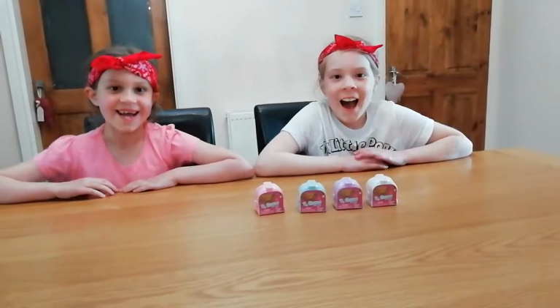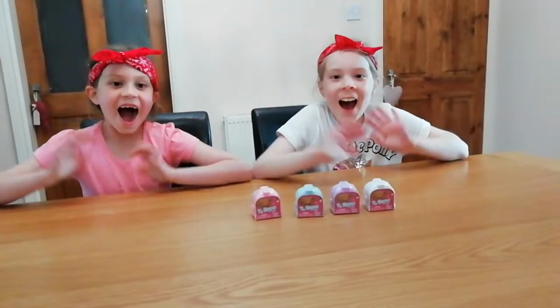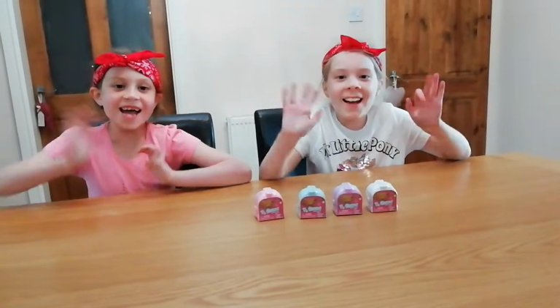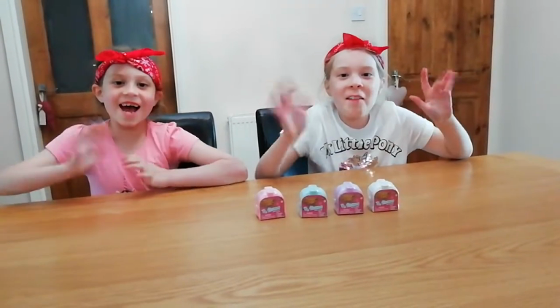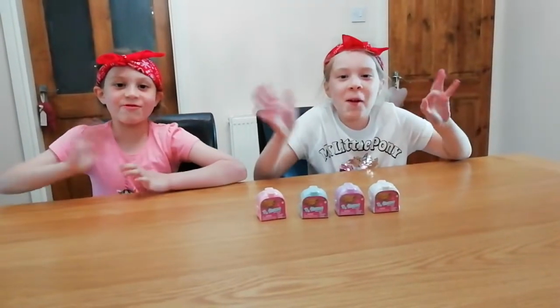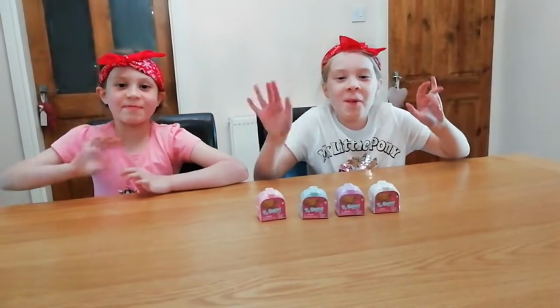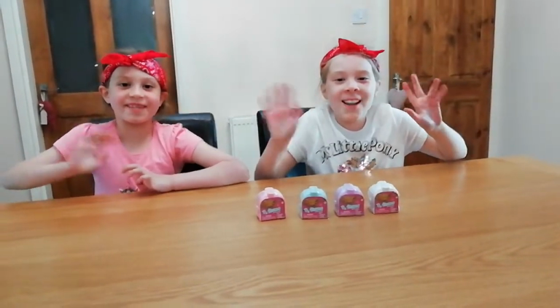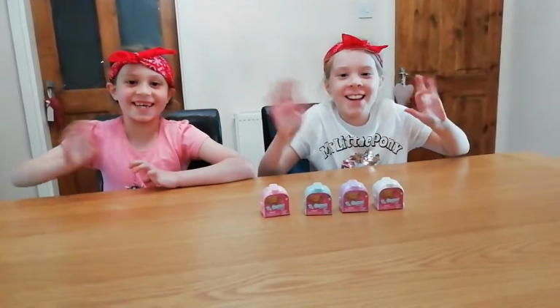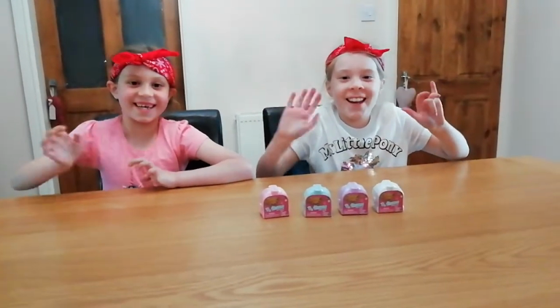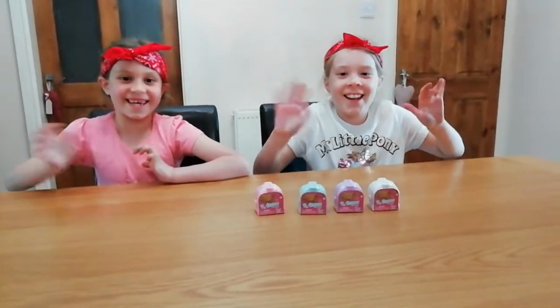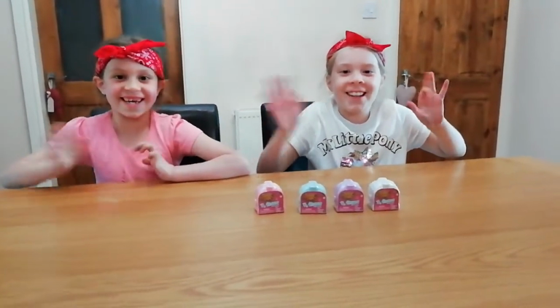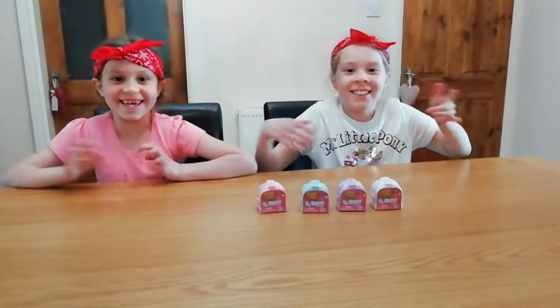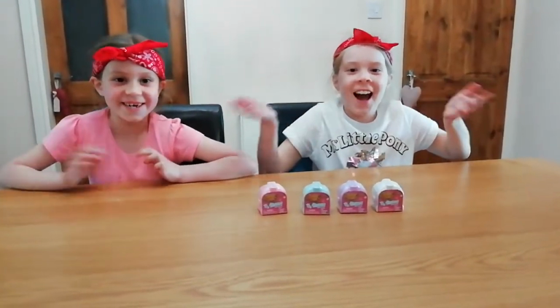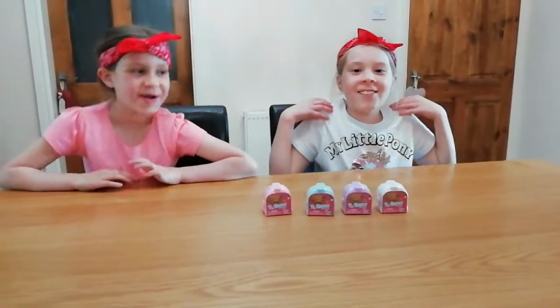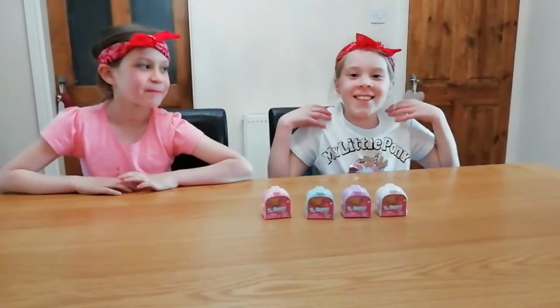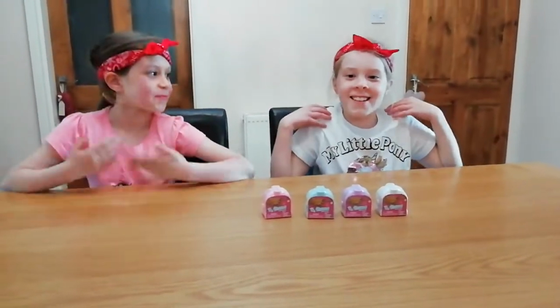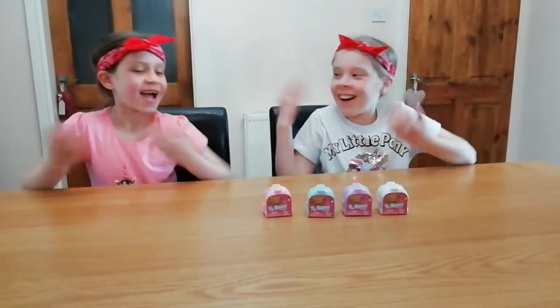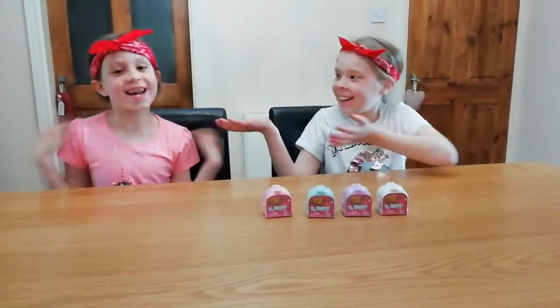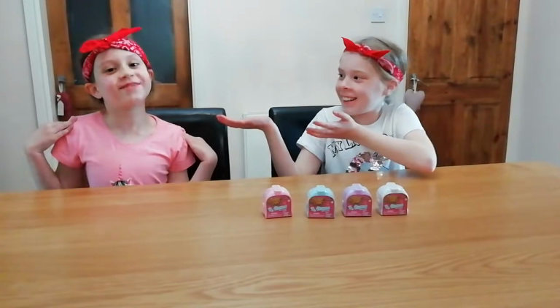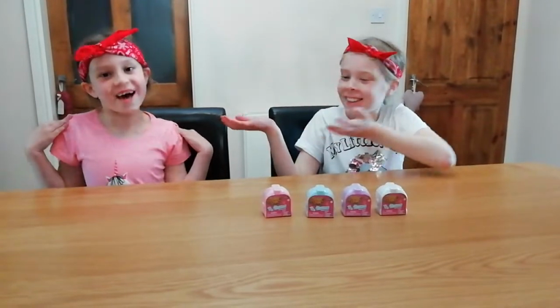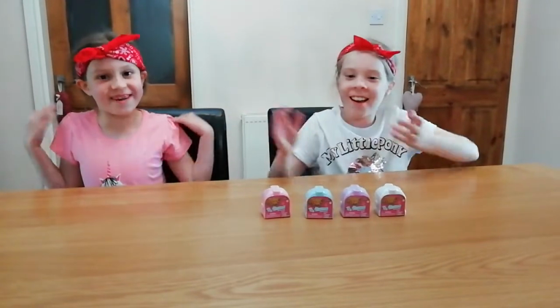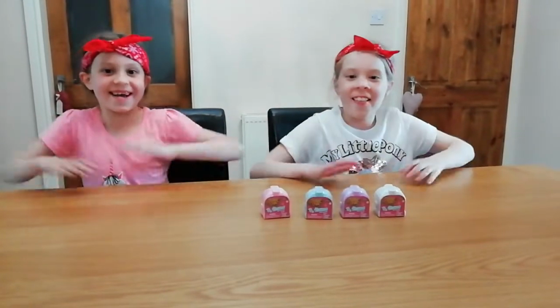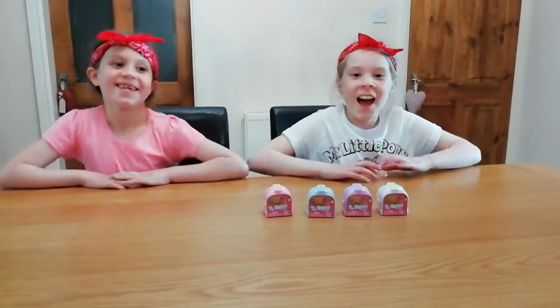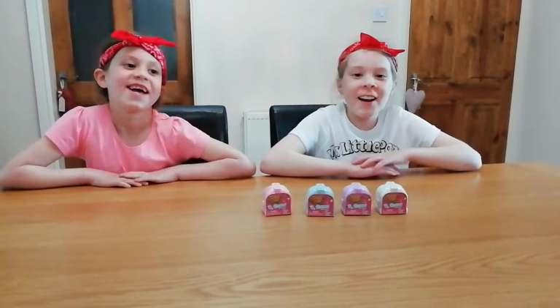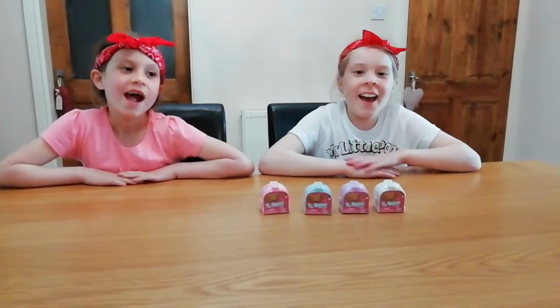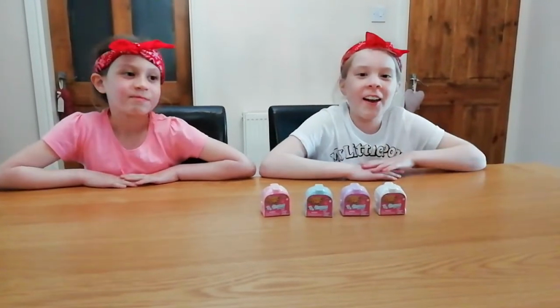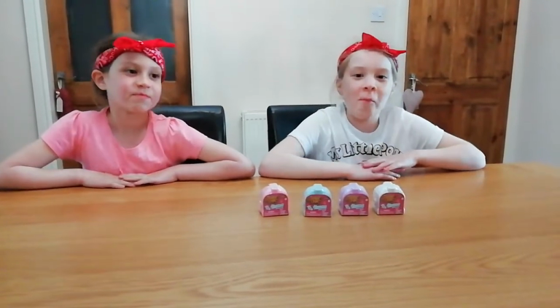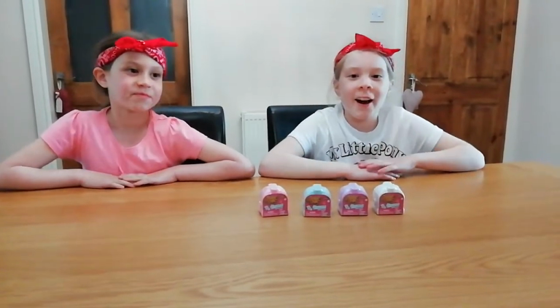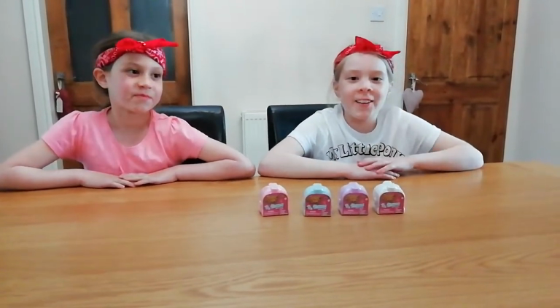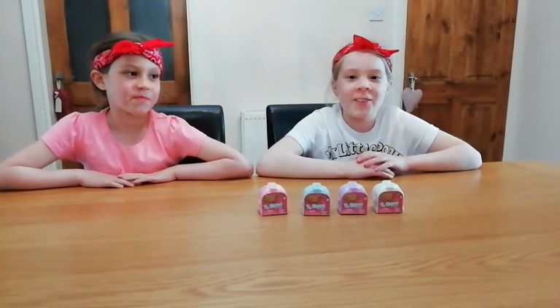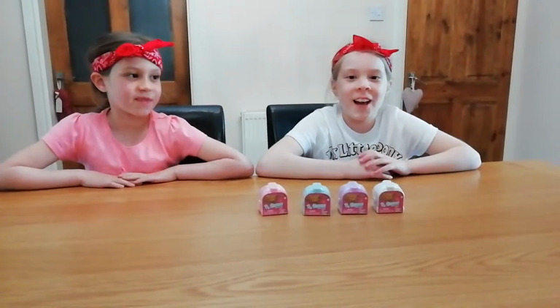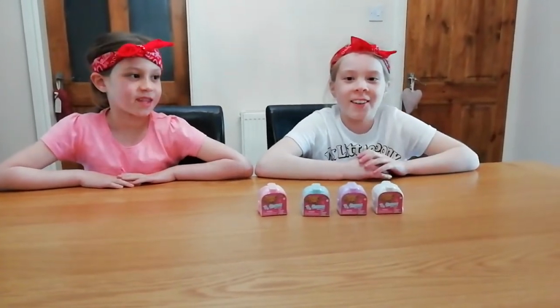Hi everybody! I'm Lucinda and I'm Stephanie and we're here on our brand new YouTube channel.